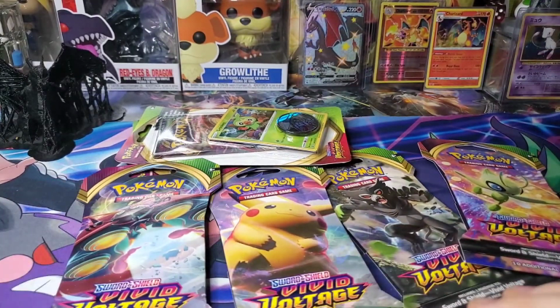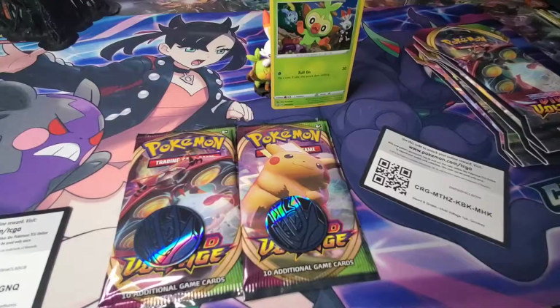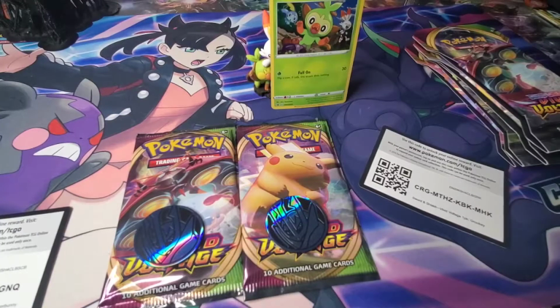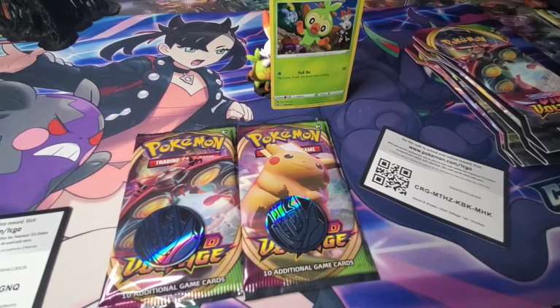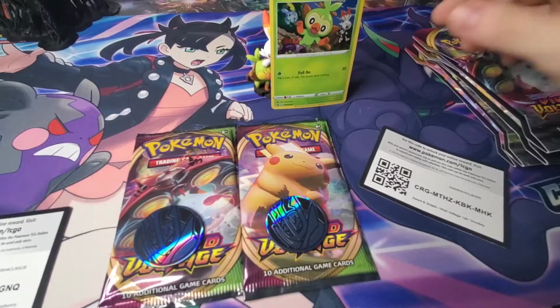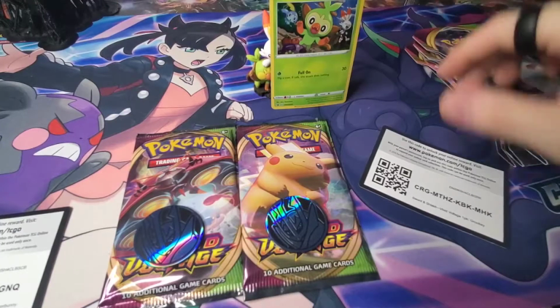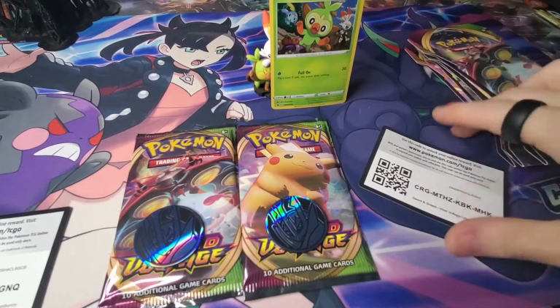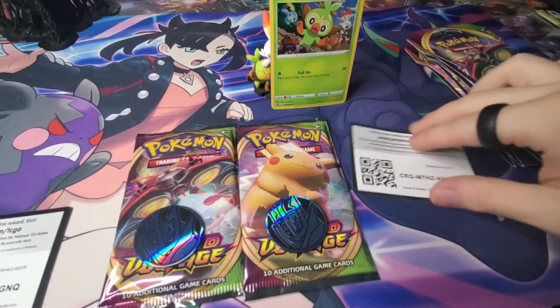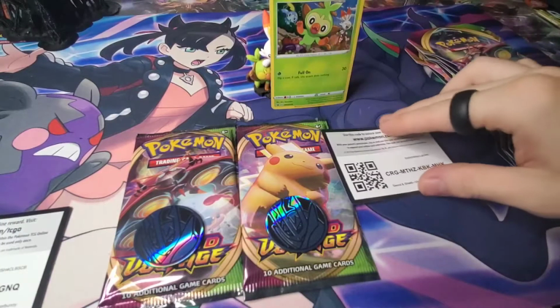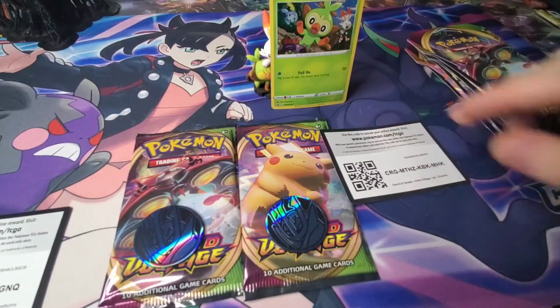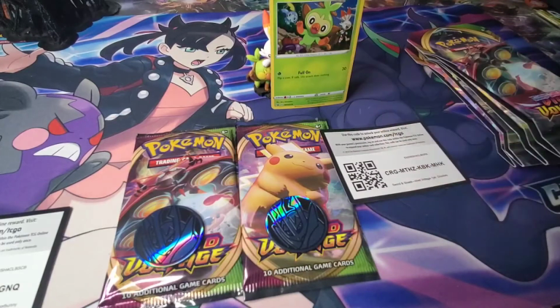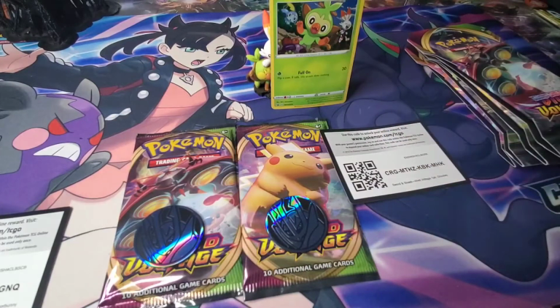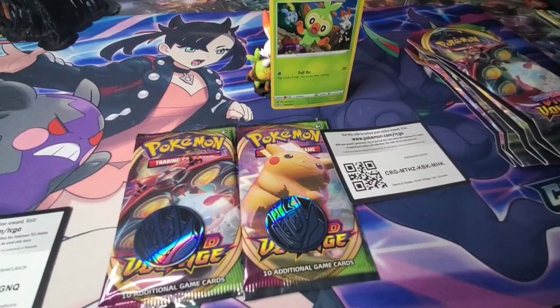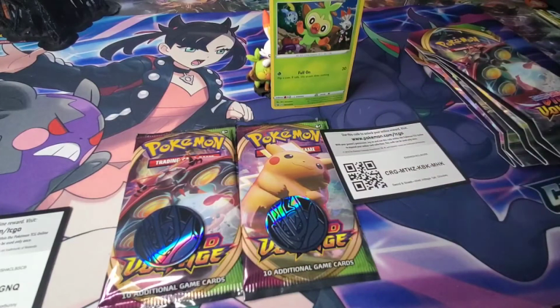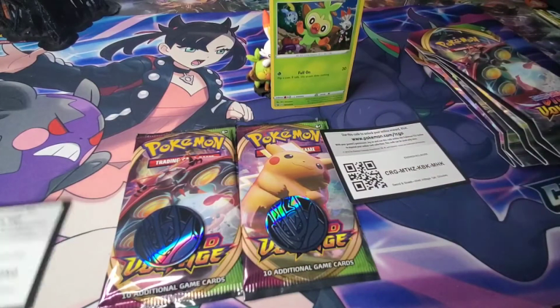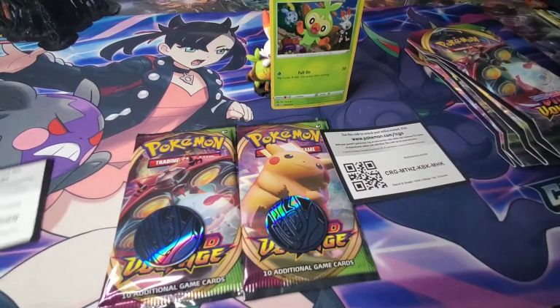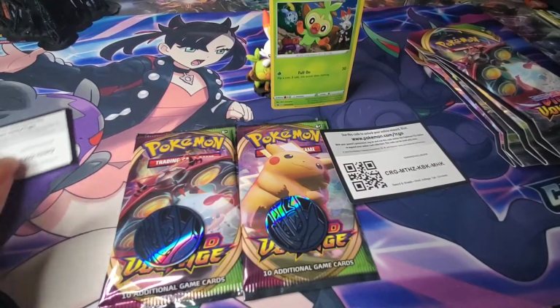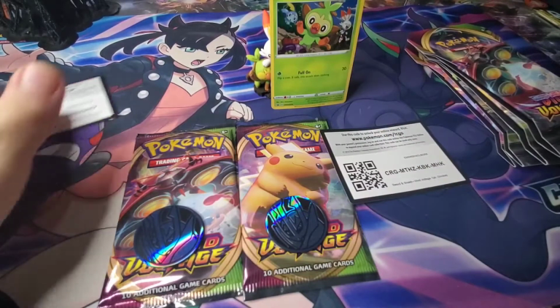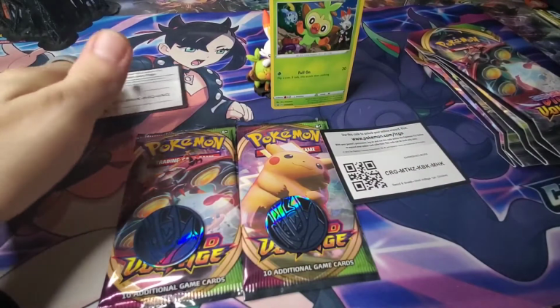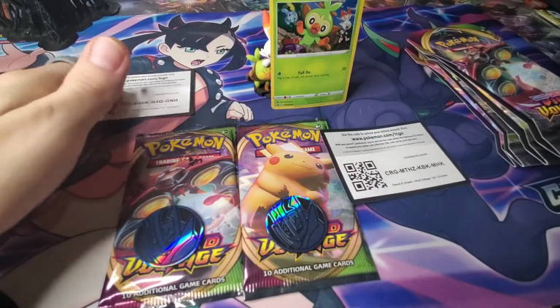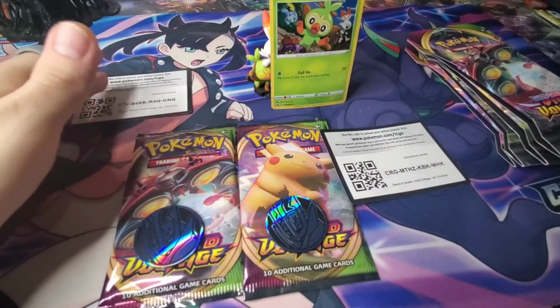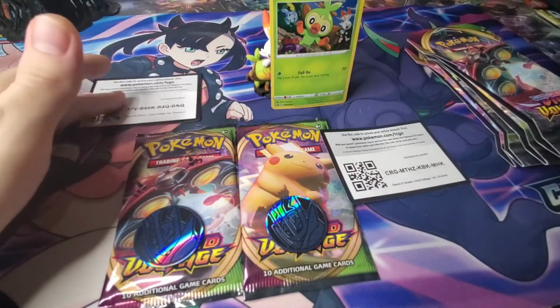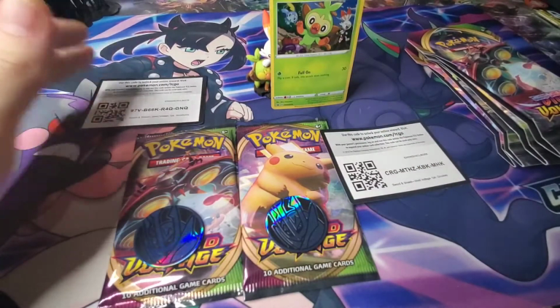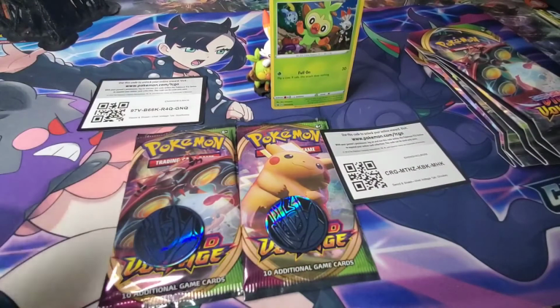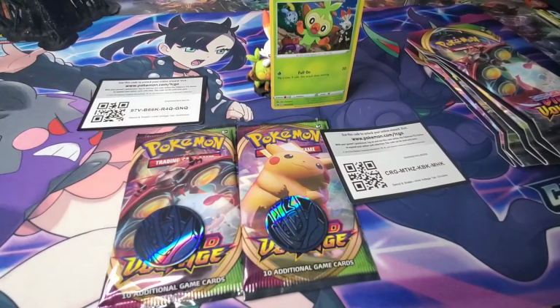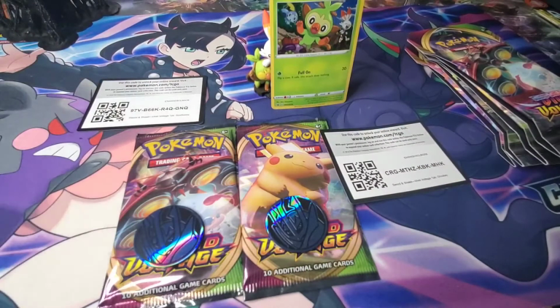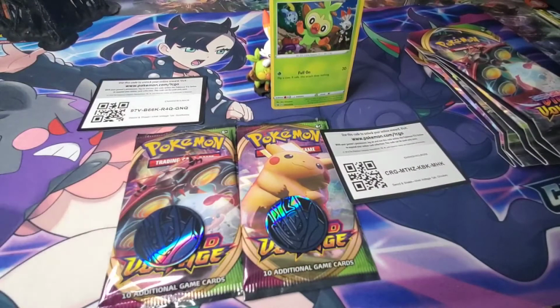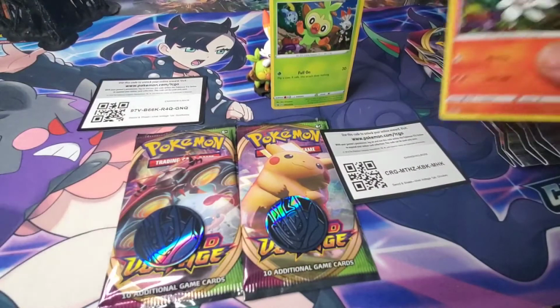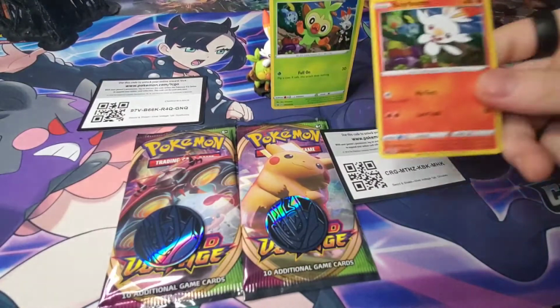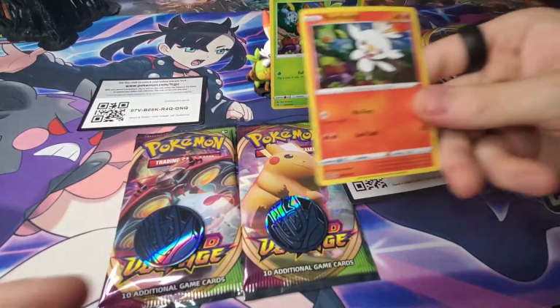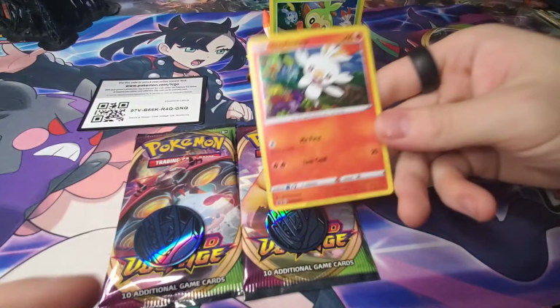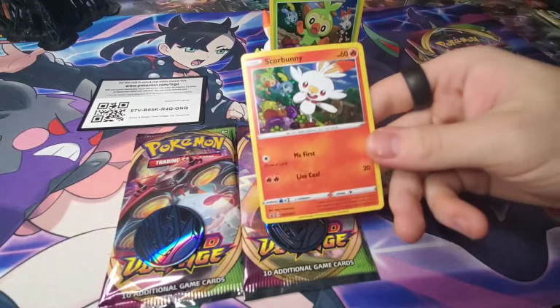Here's your code card — because if you watch me, you always get a code.